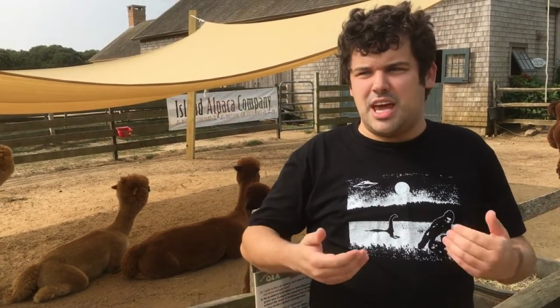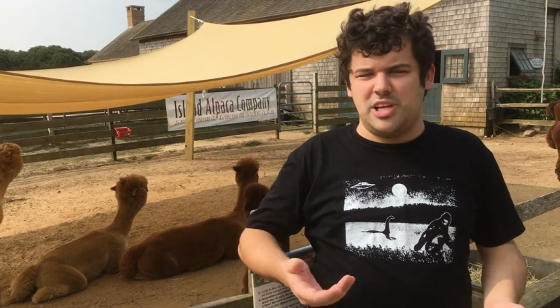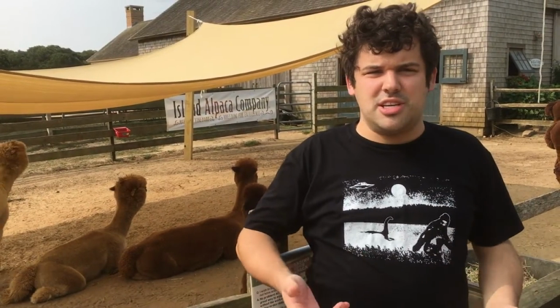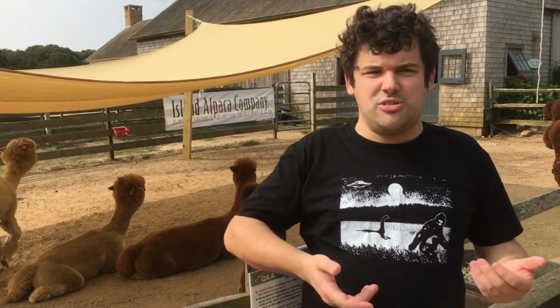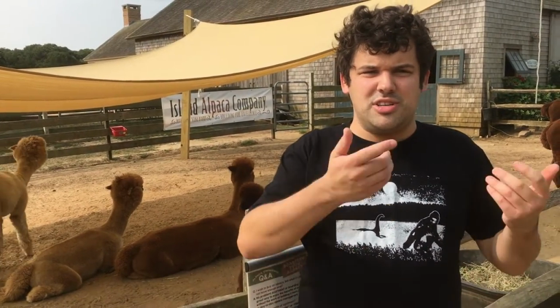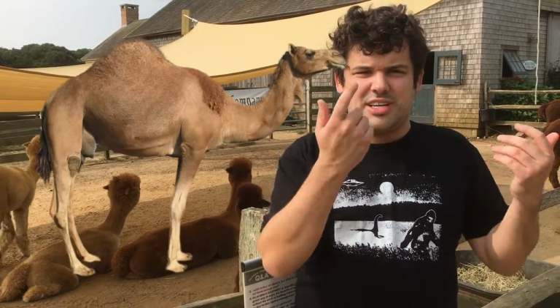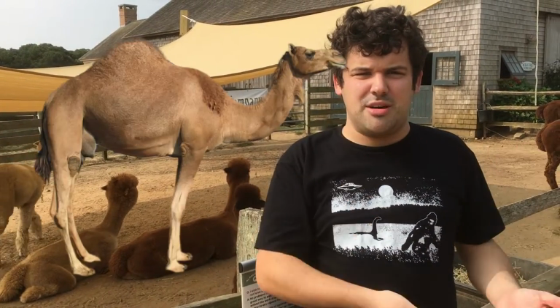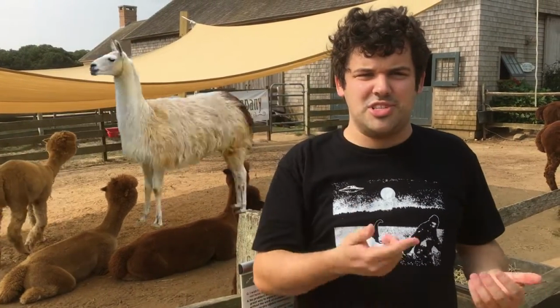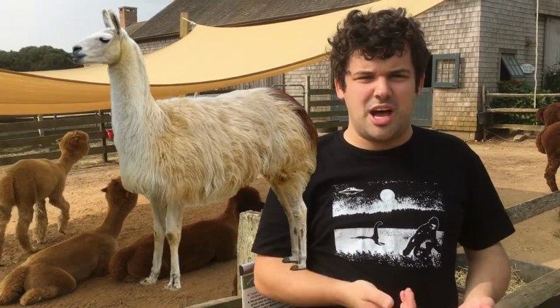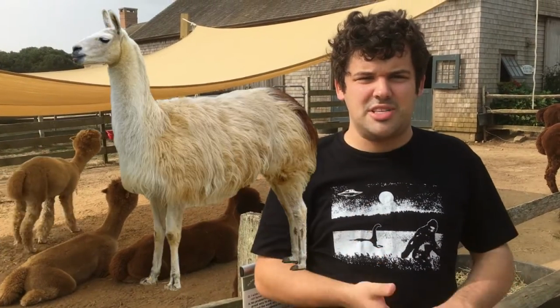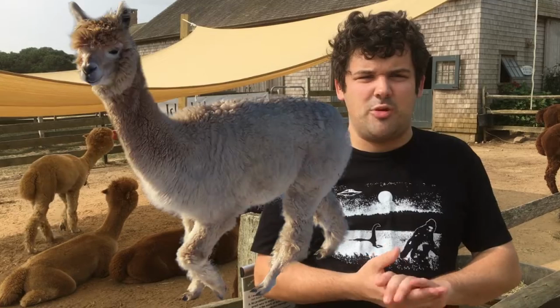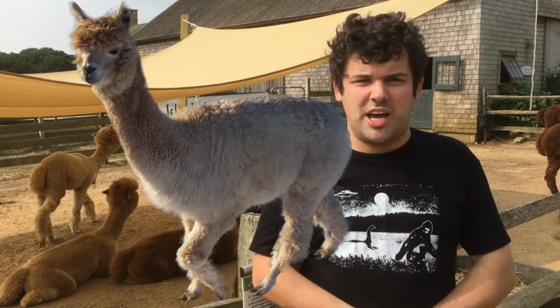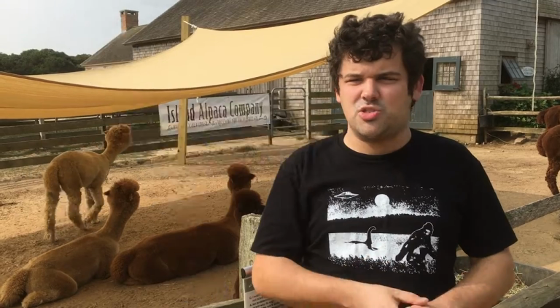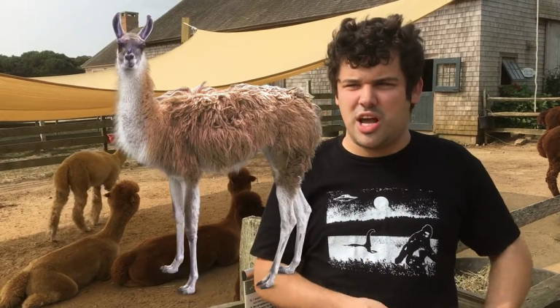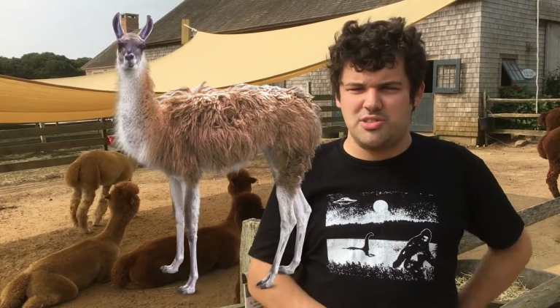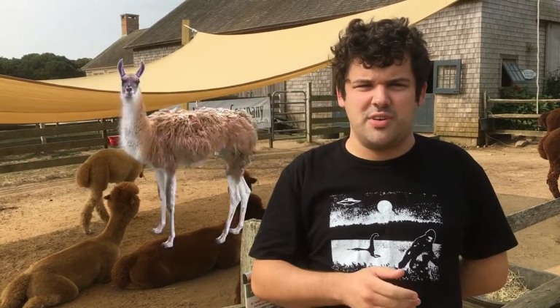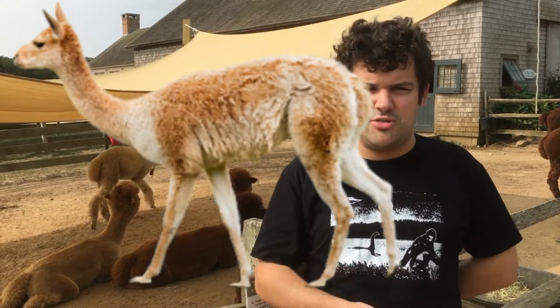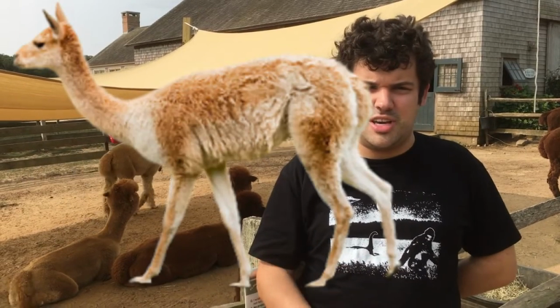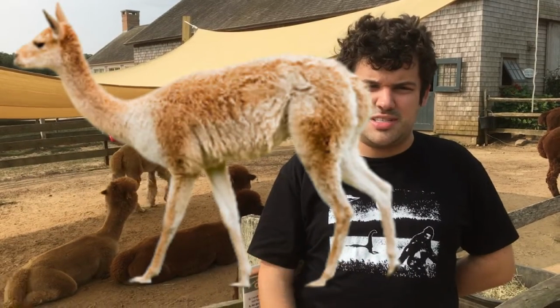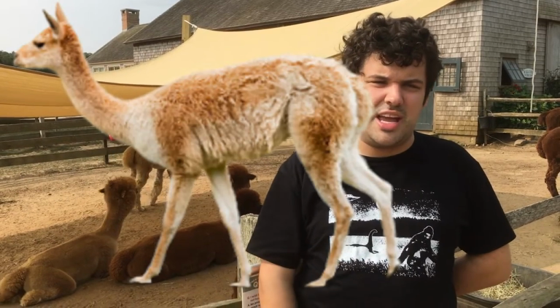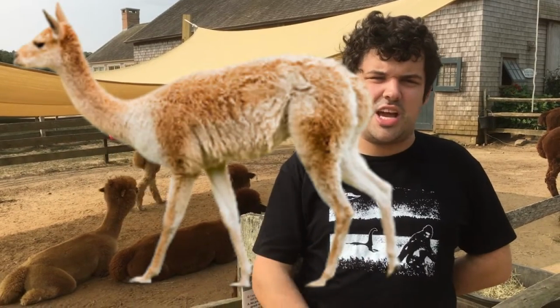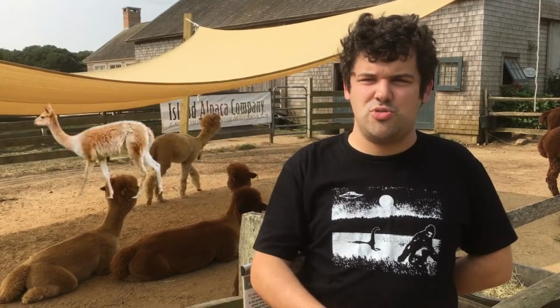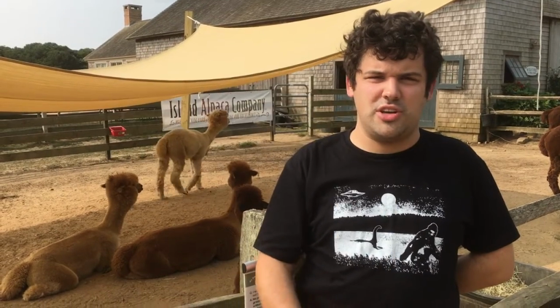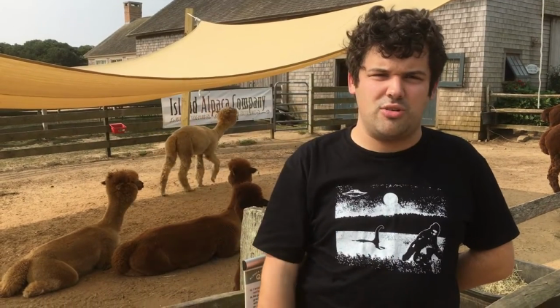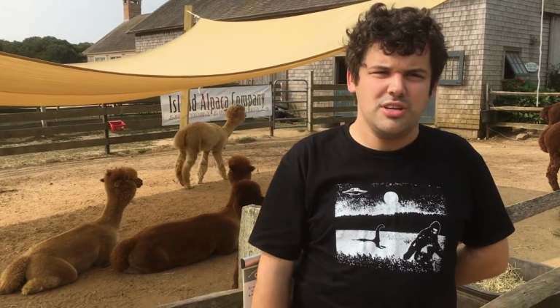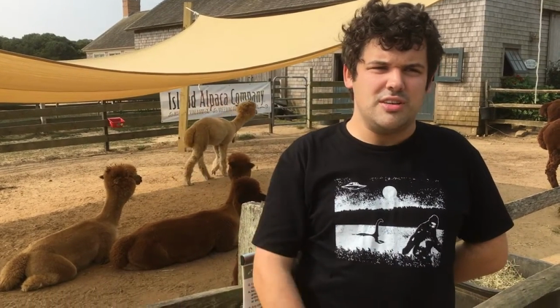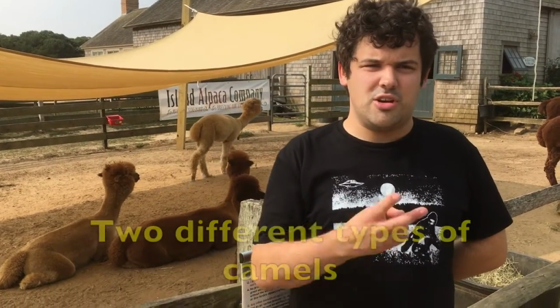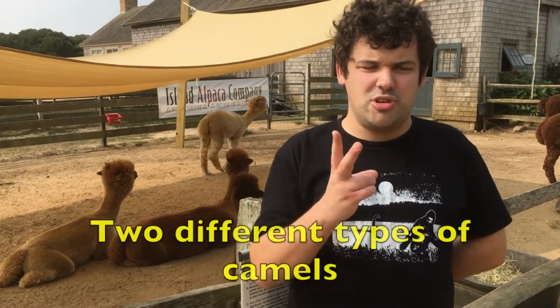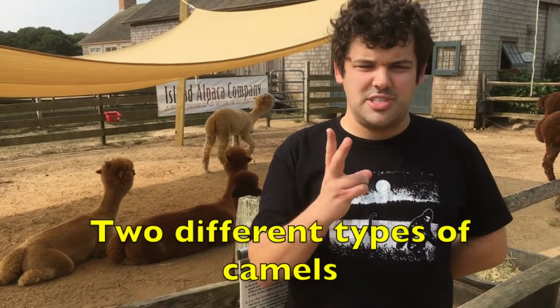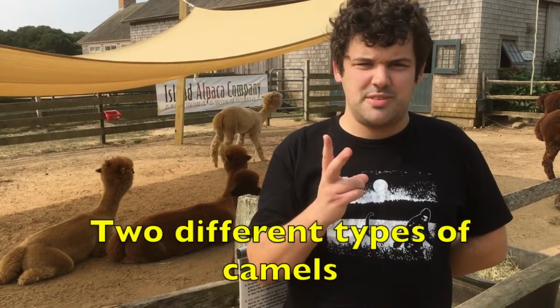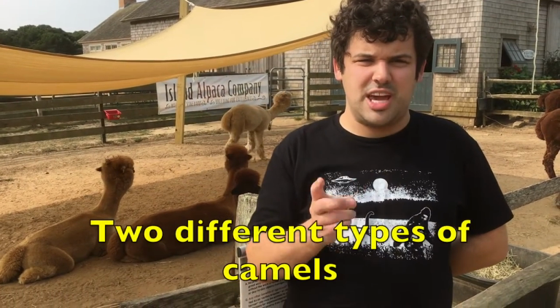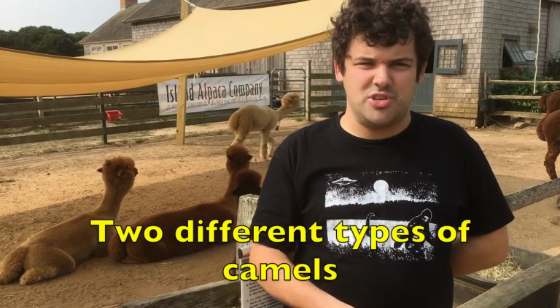Camelids include camels, llamas, alpacas, guanacos, and vicuñas, and as you all know, there are two different types of camels.